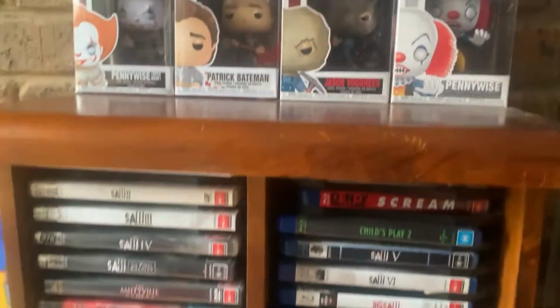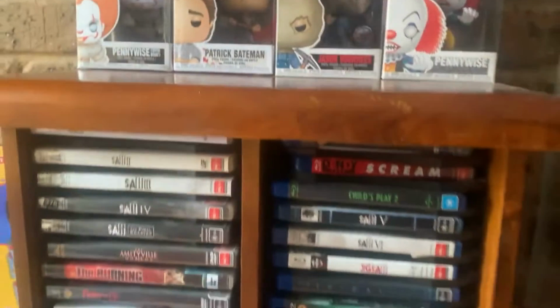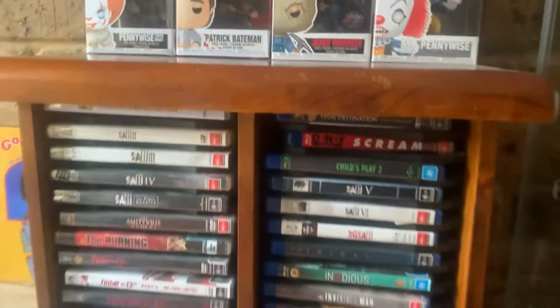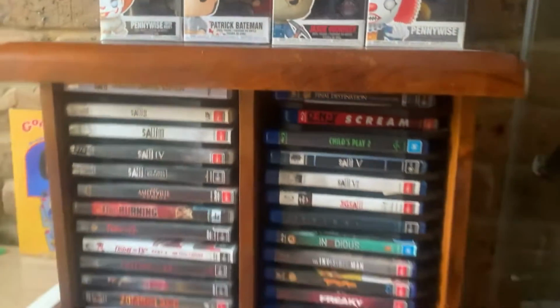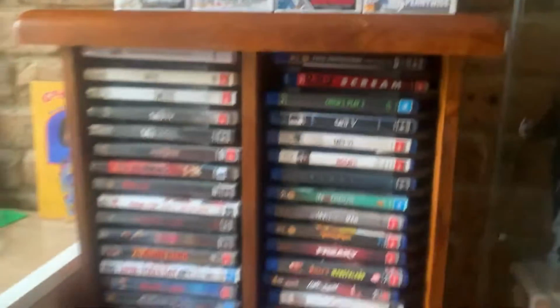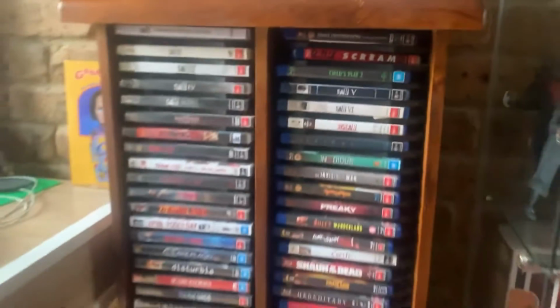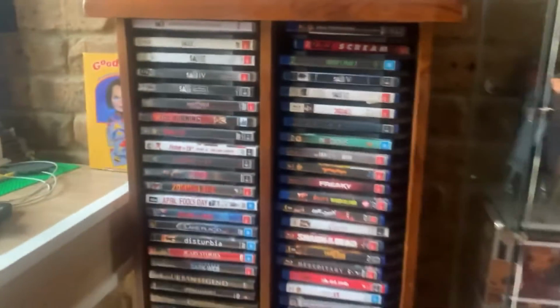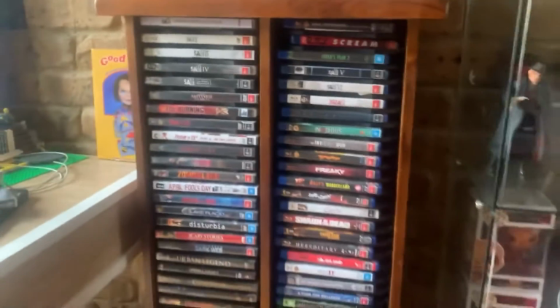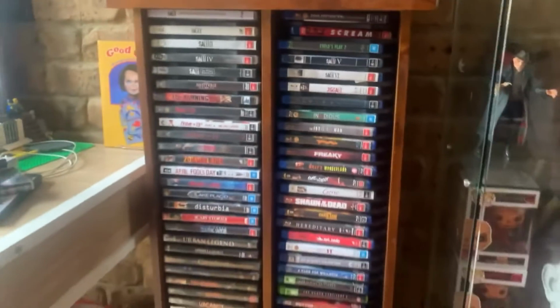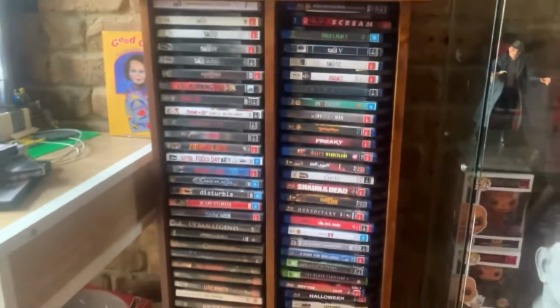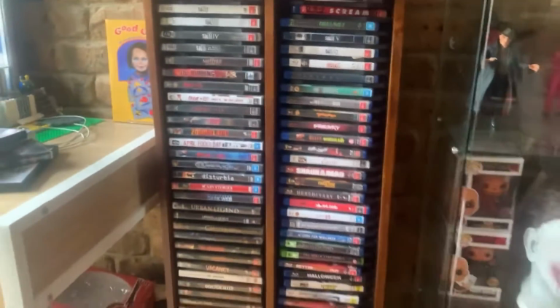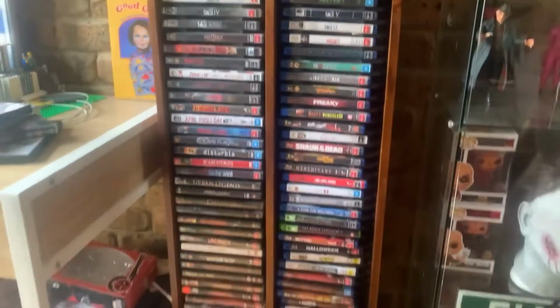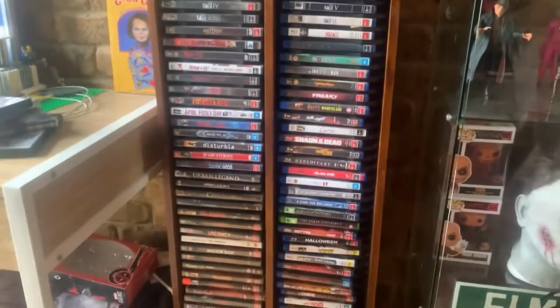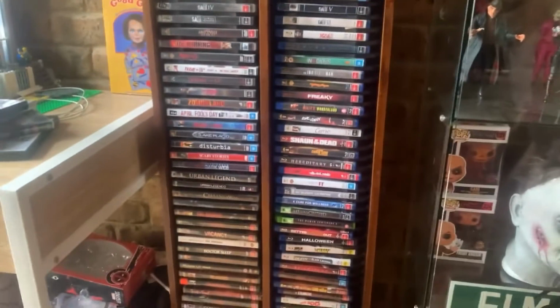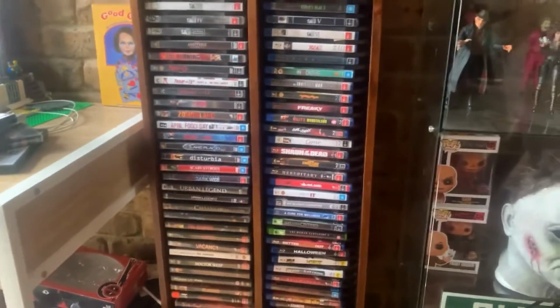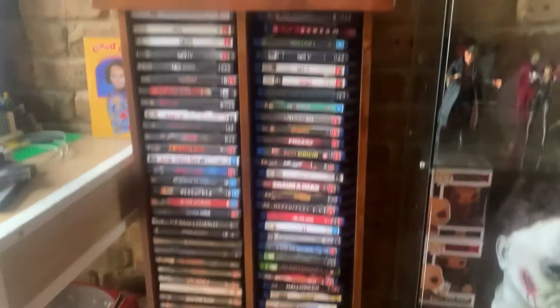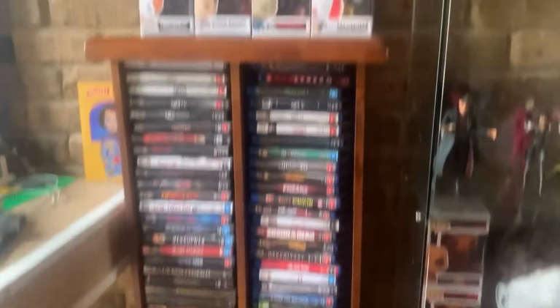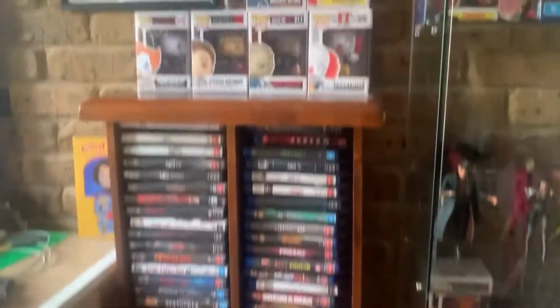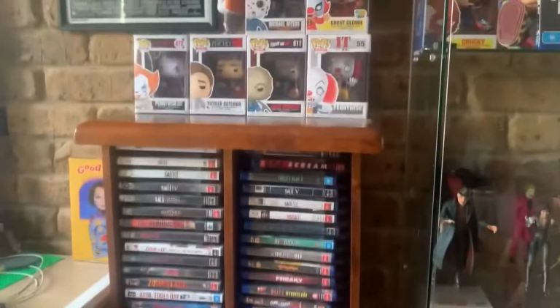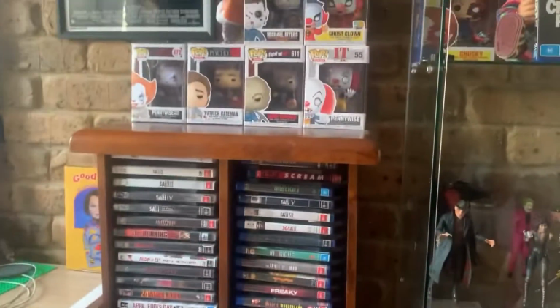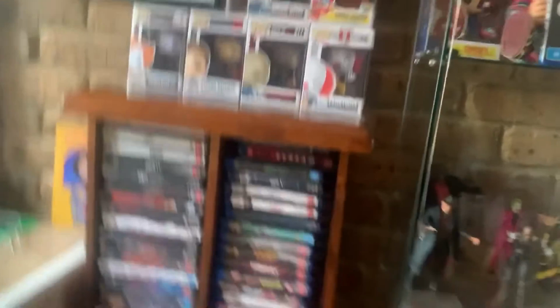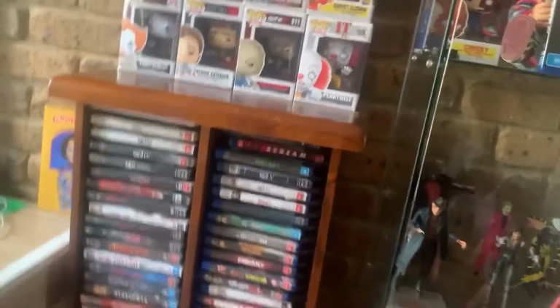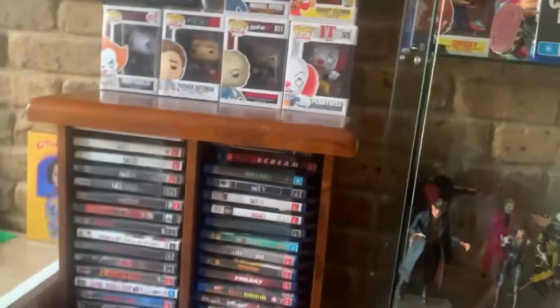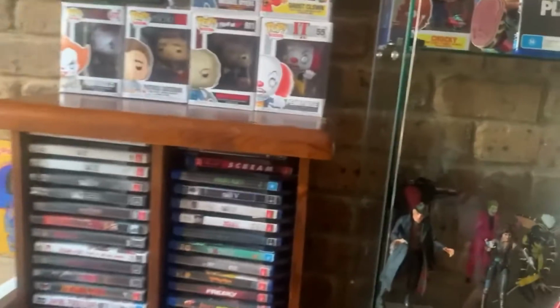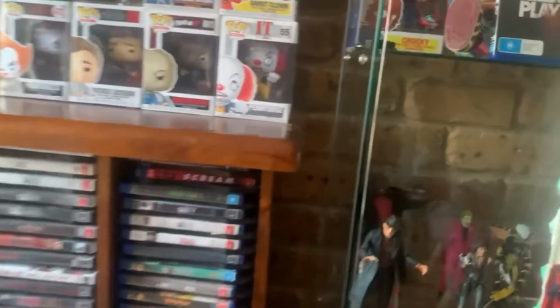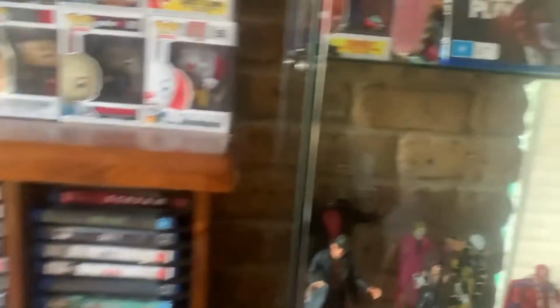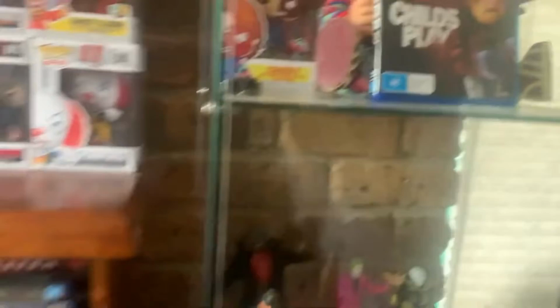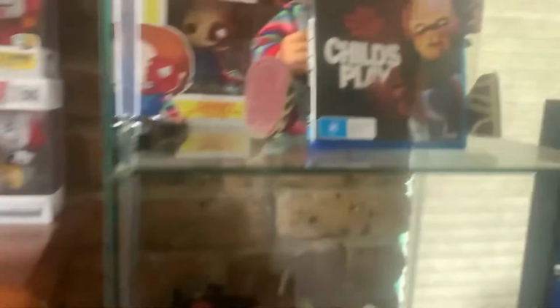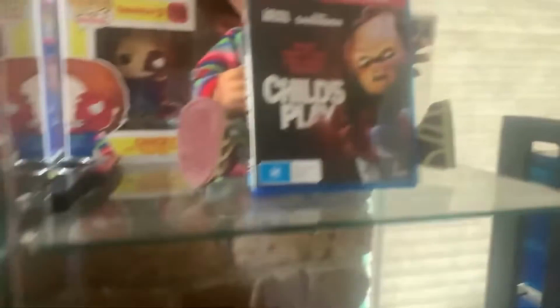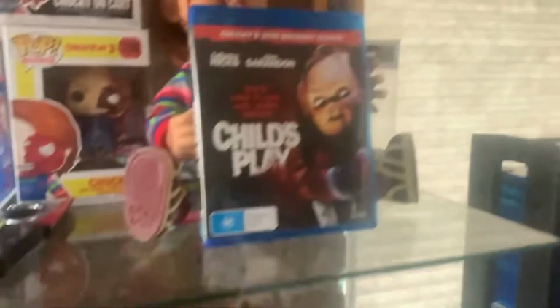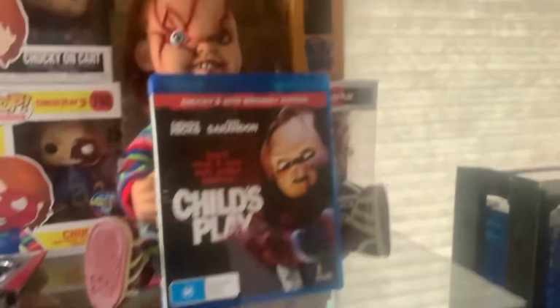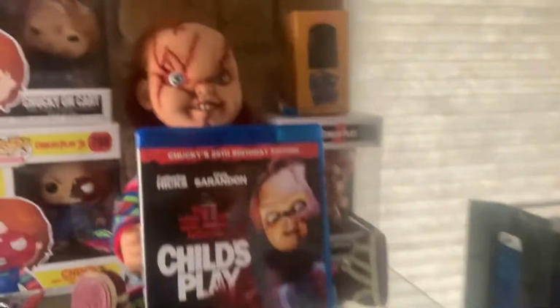Down here we have a bunch of movies as well. Like I said, I'm not going to be going in depth on those.